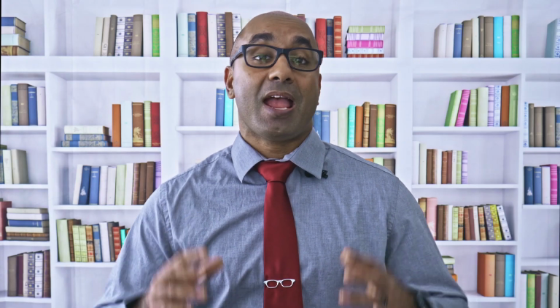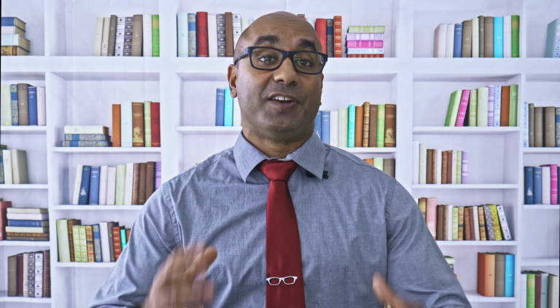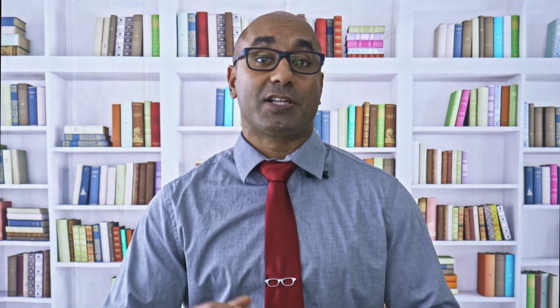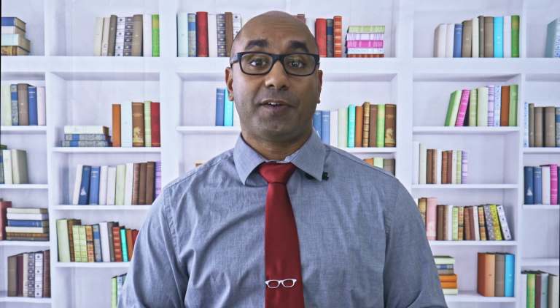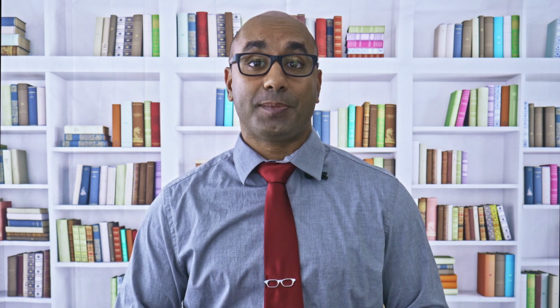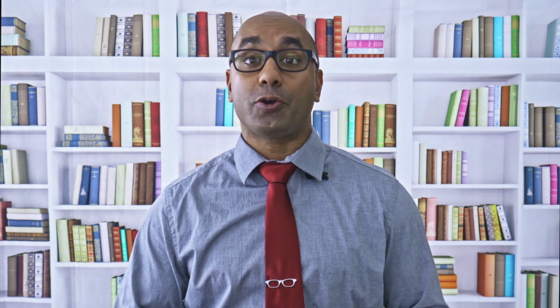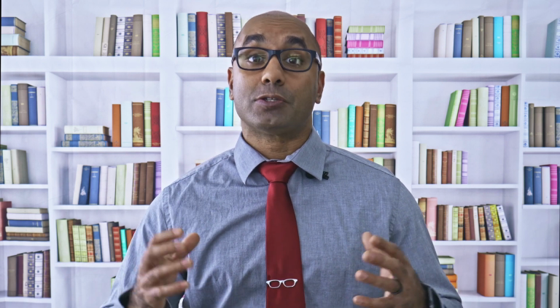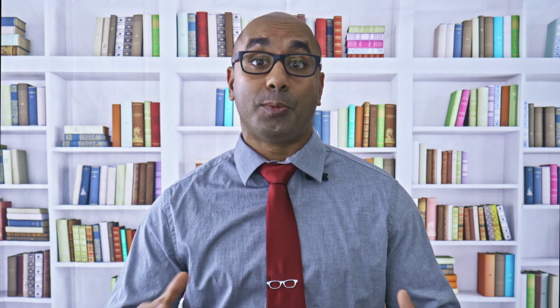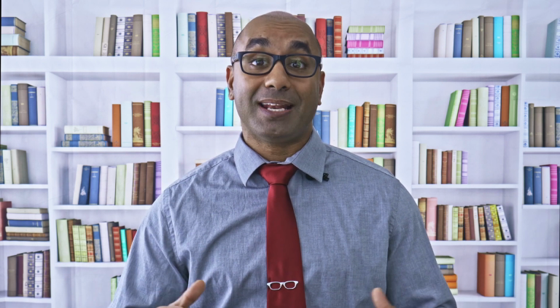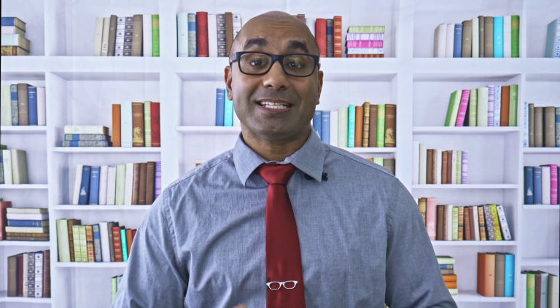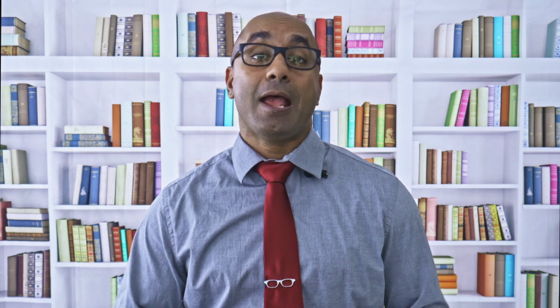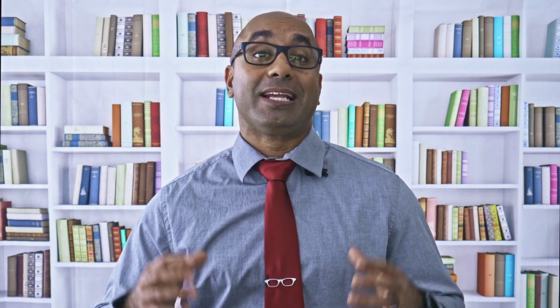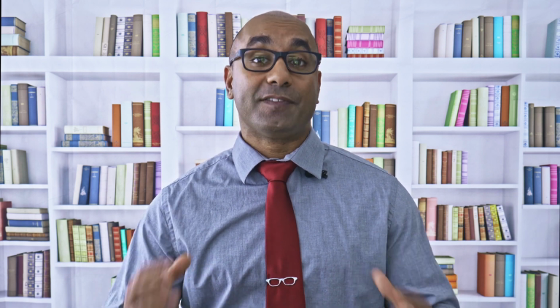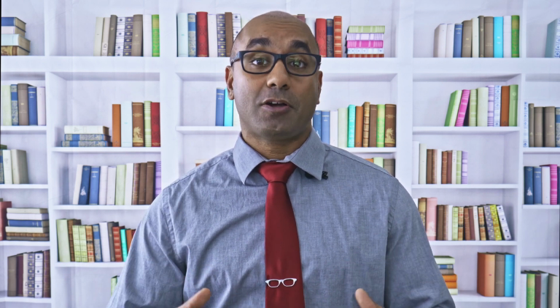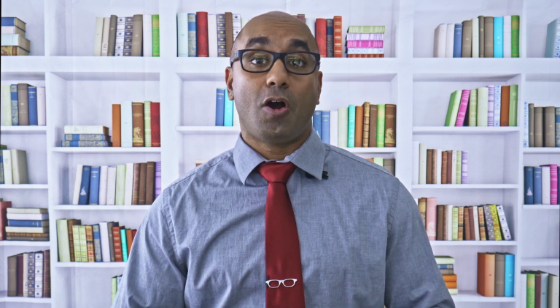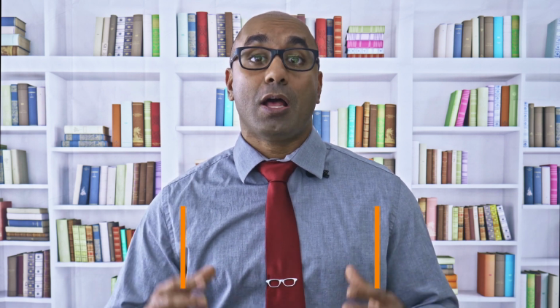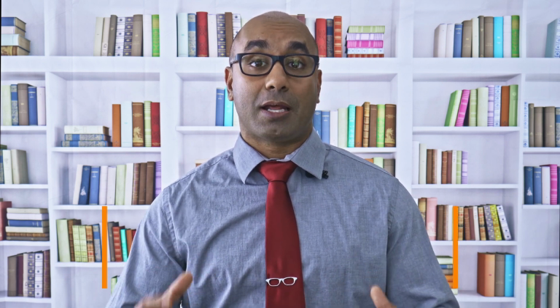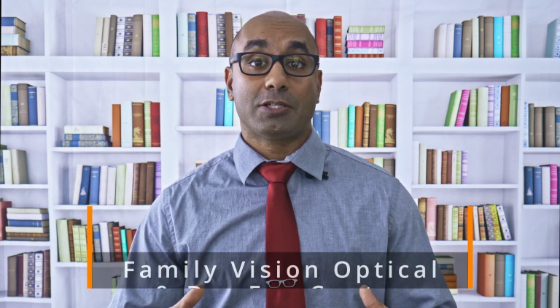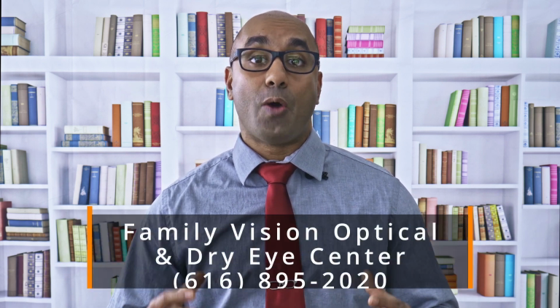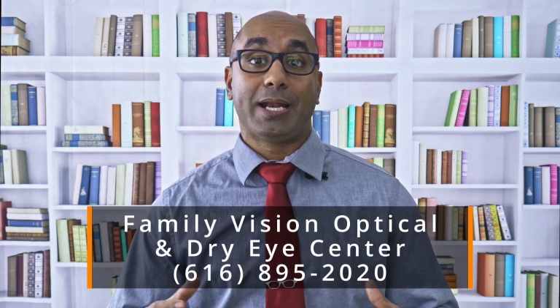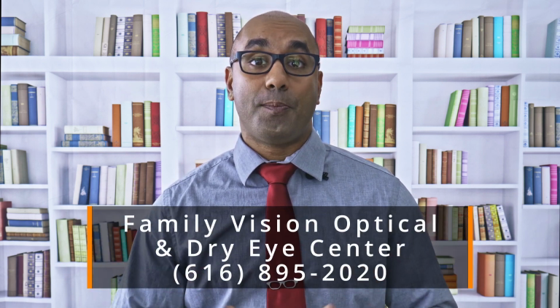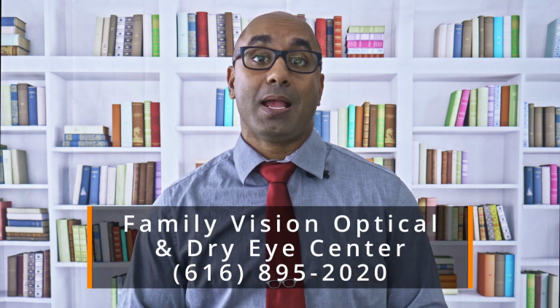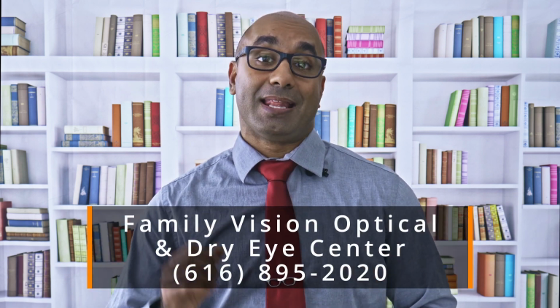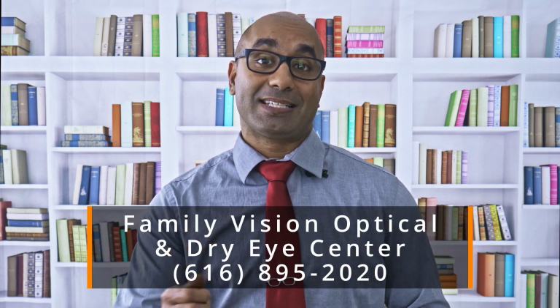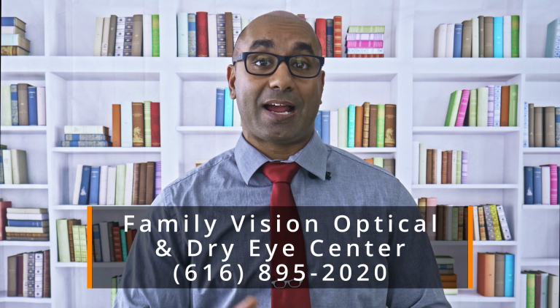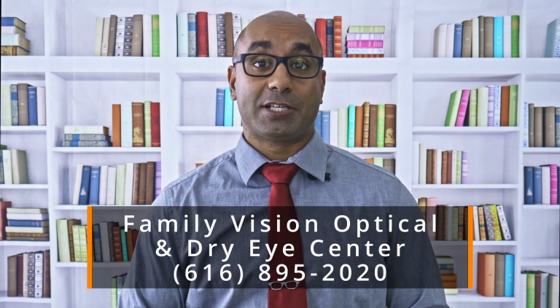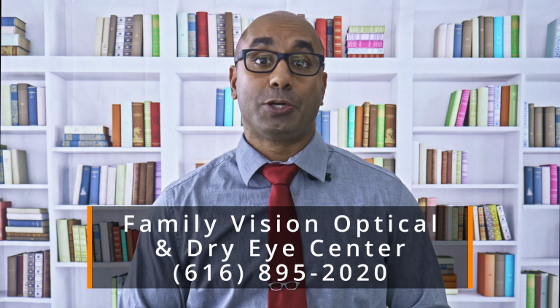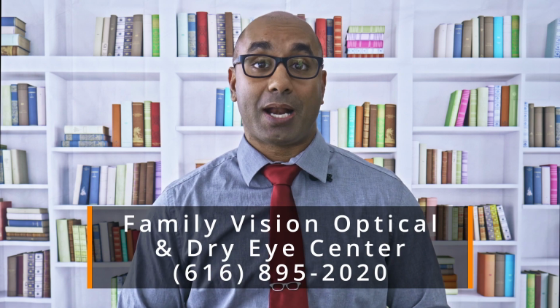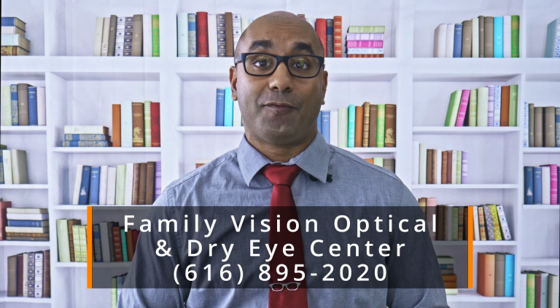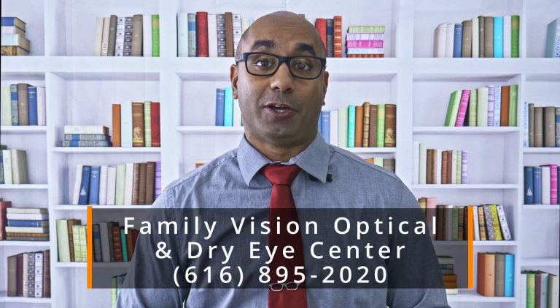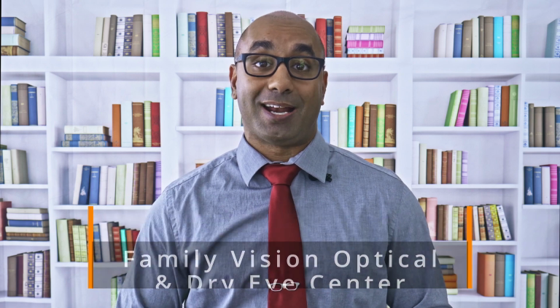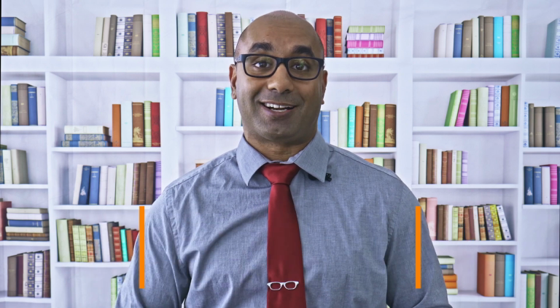If you're suffering from this or you know someone that is, give us a call, let us know how we can help — this is a conversation you want to have with your eye doctor.